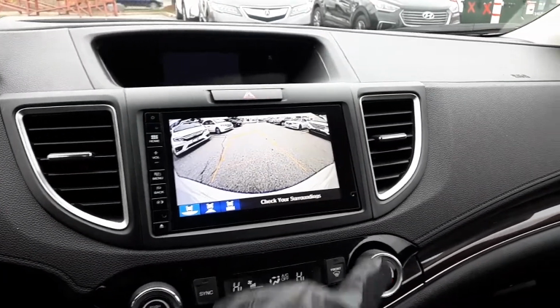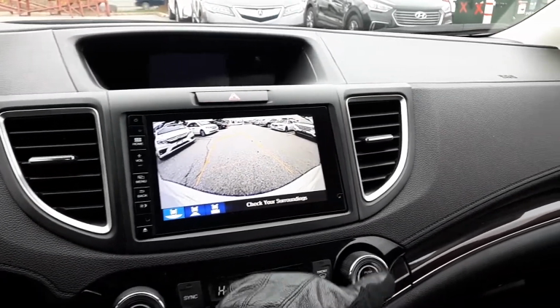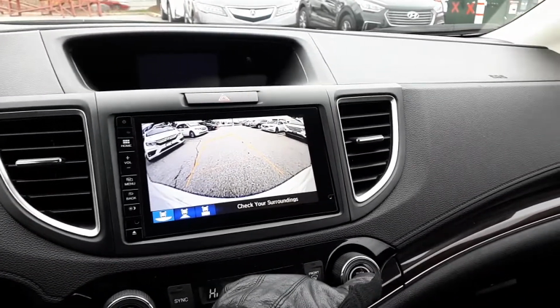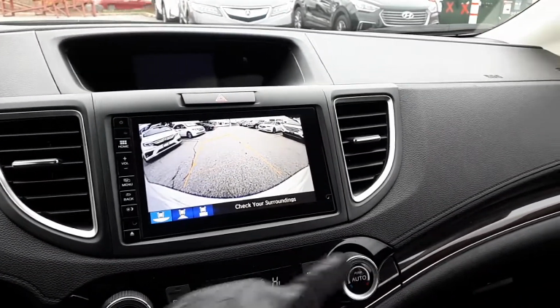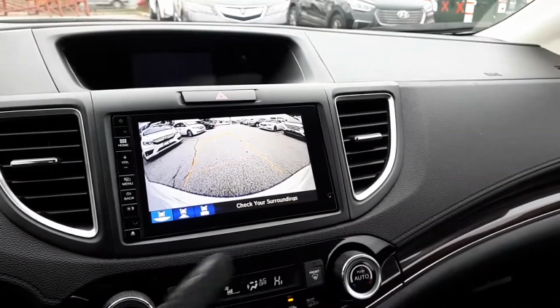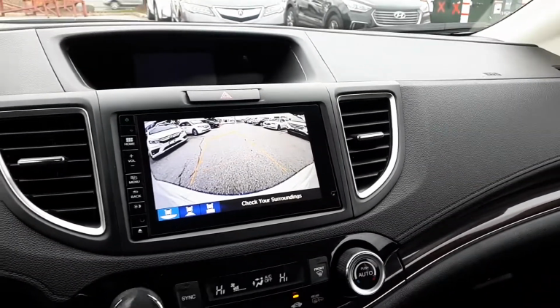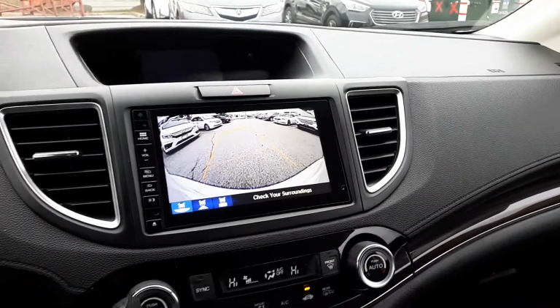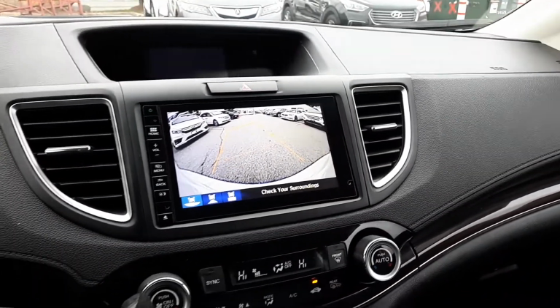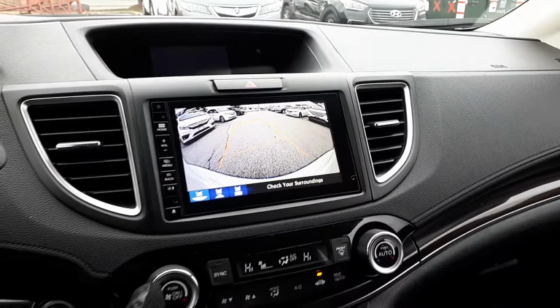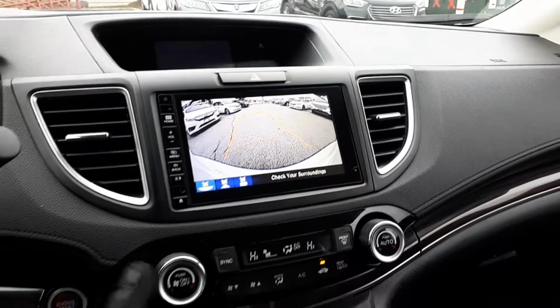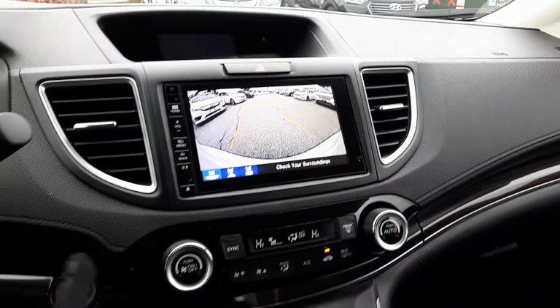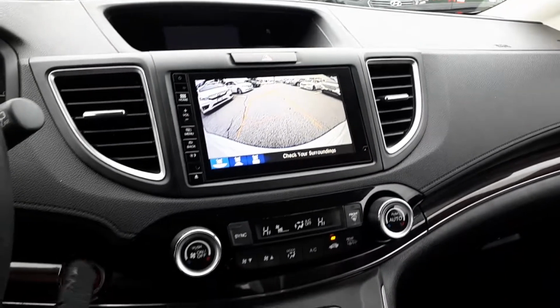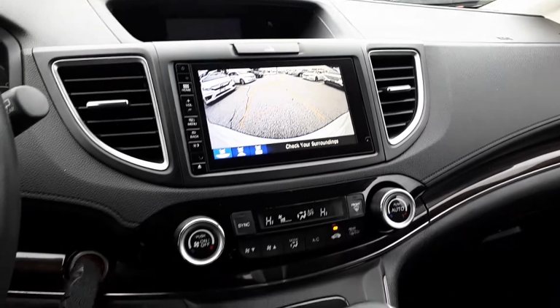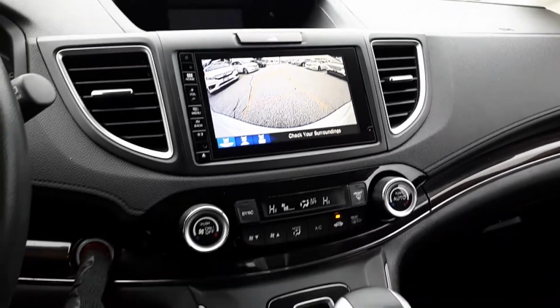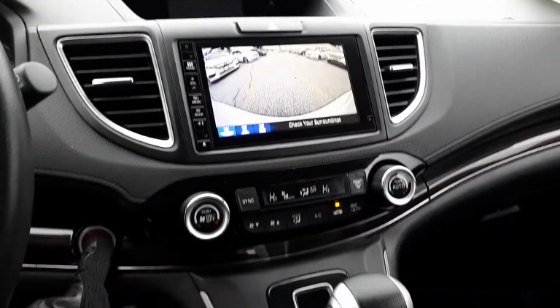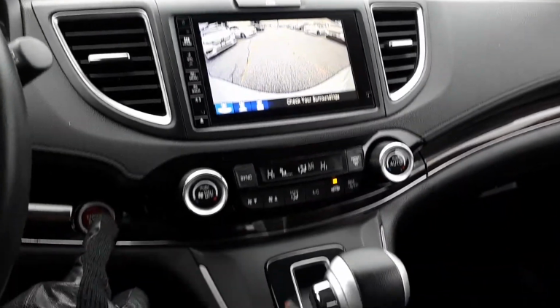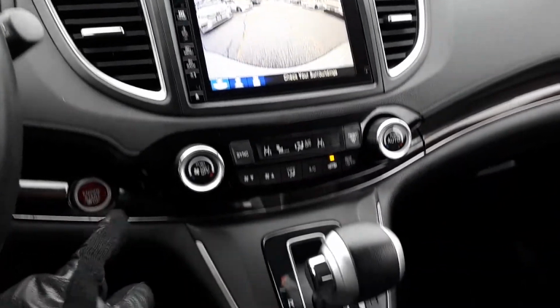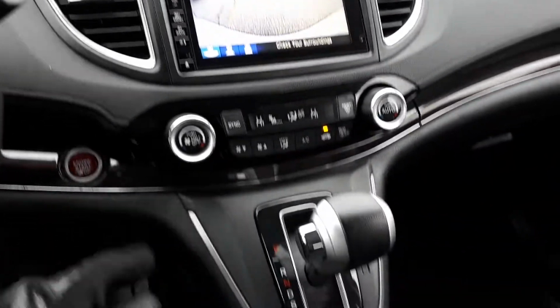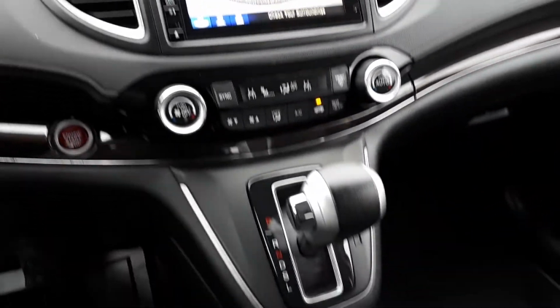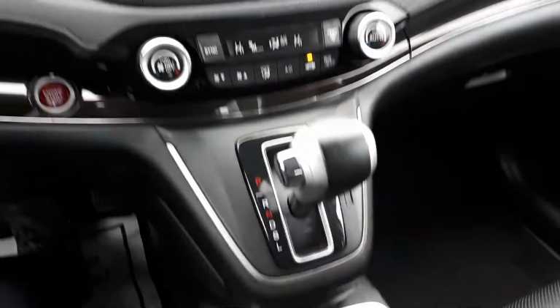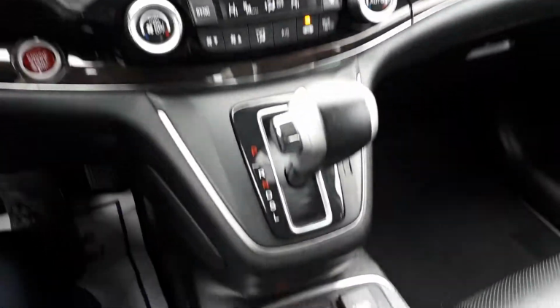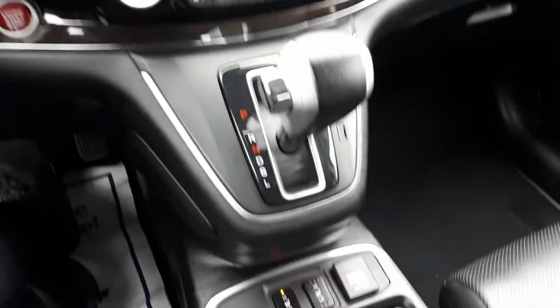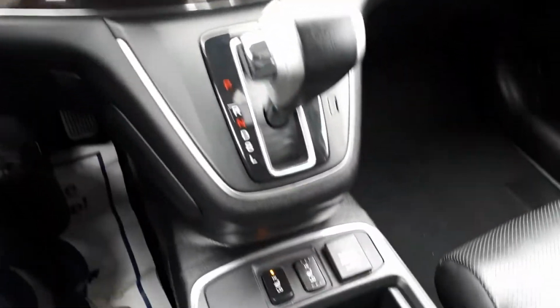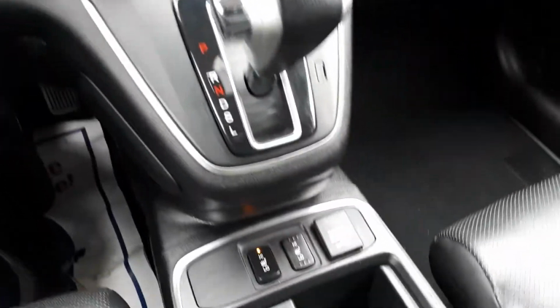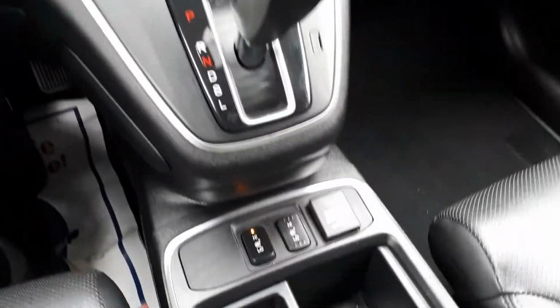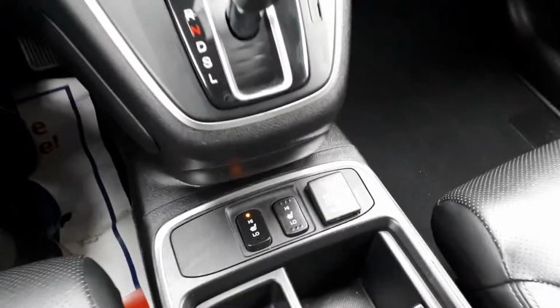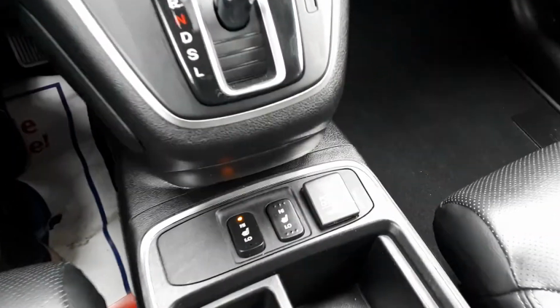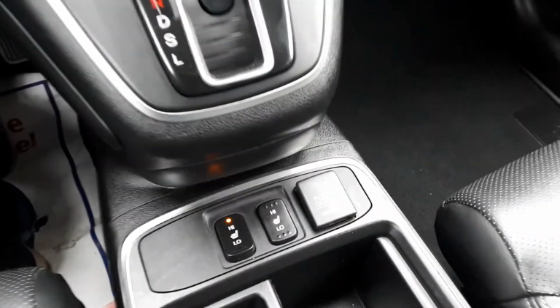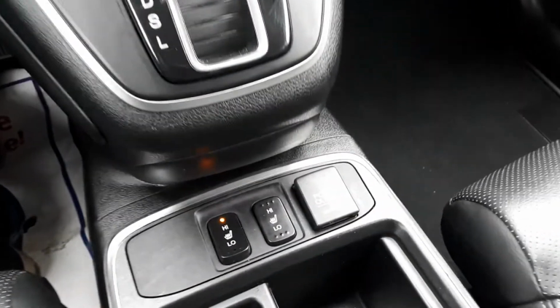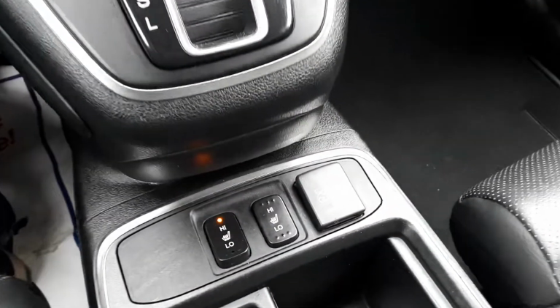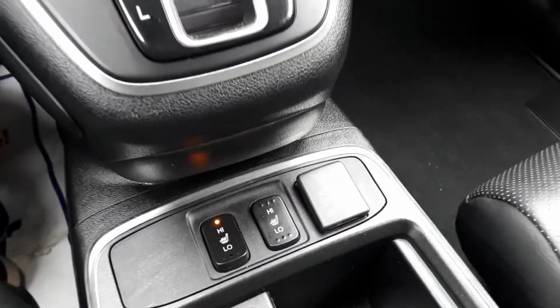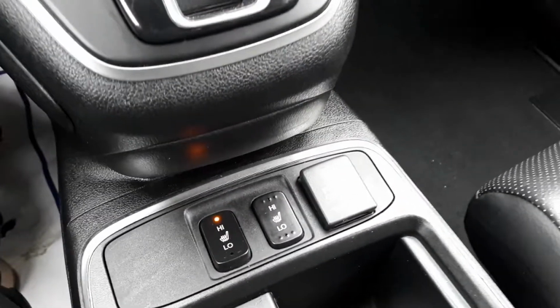There are dual climate controls, push to start engine, heated seating and many more great features.